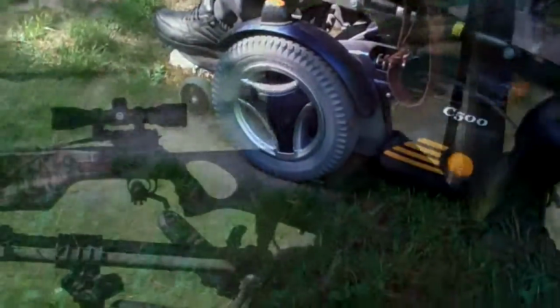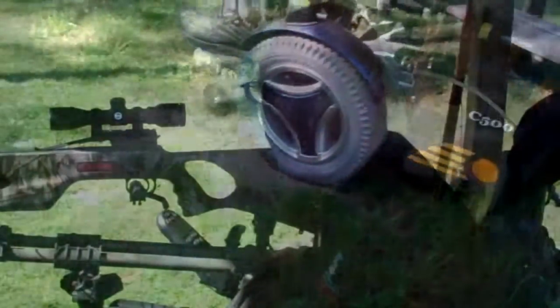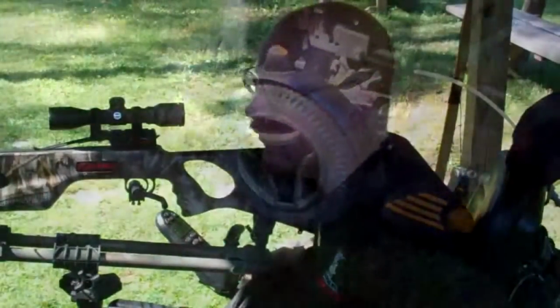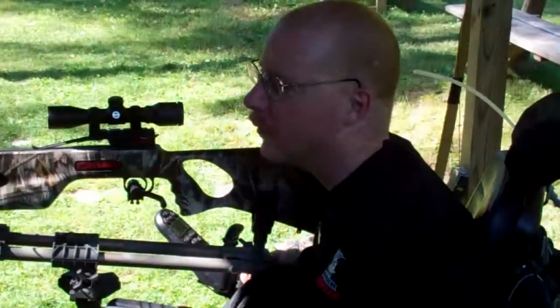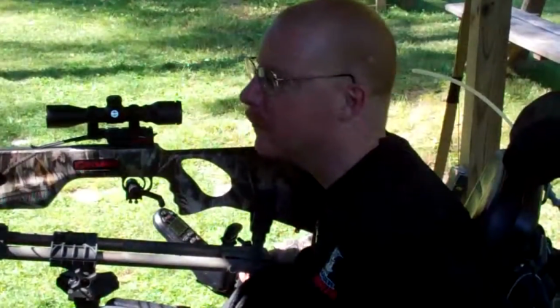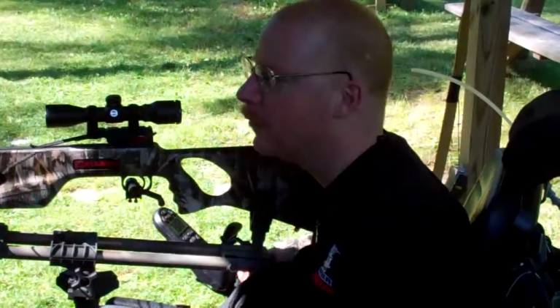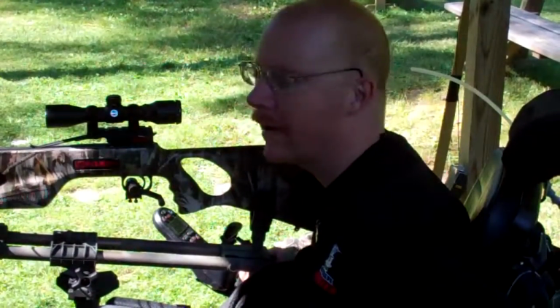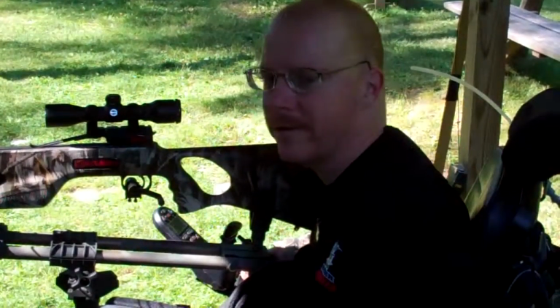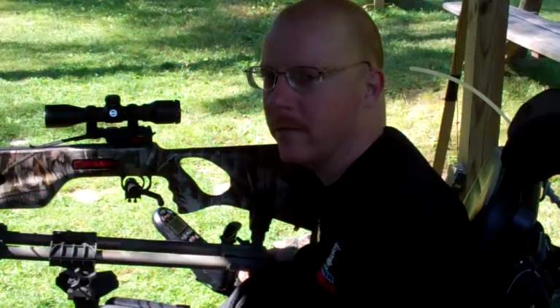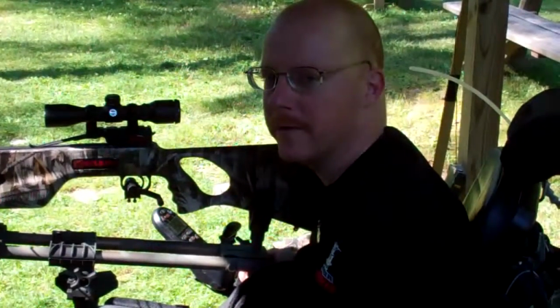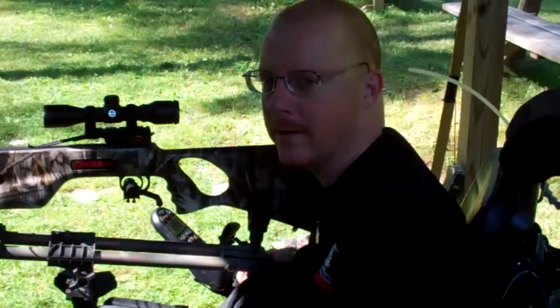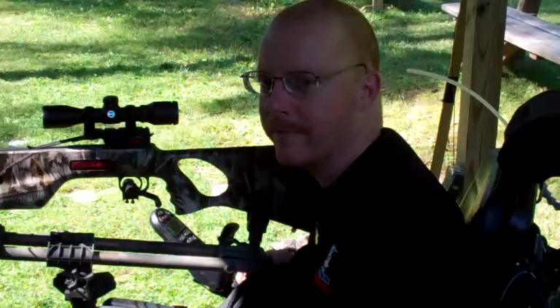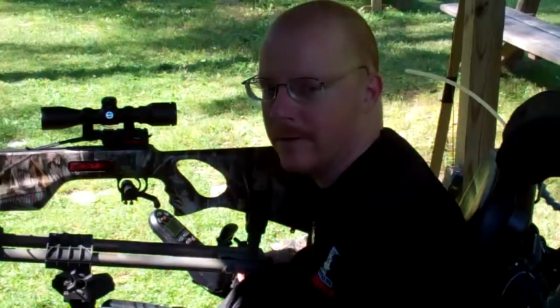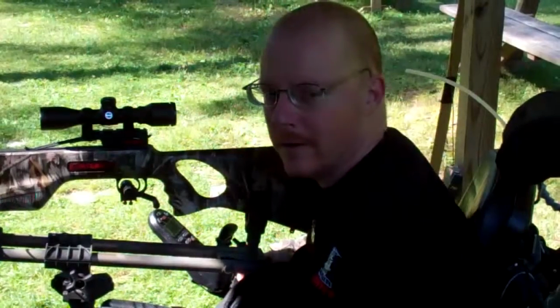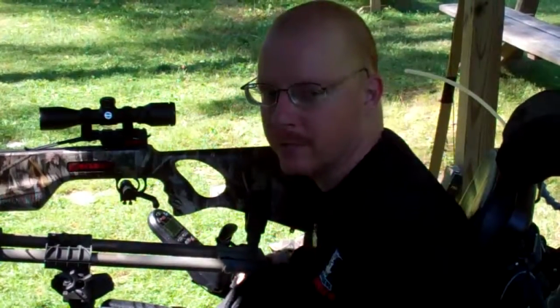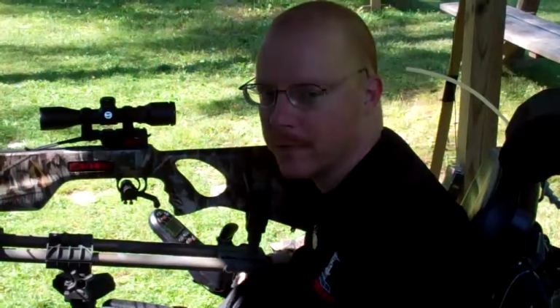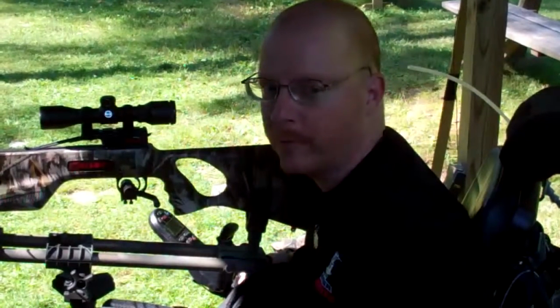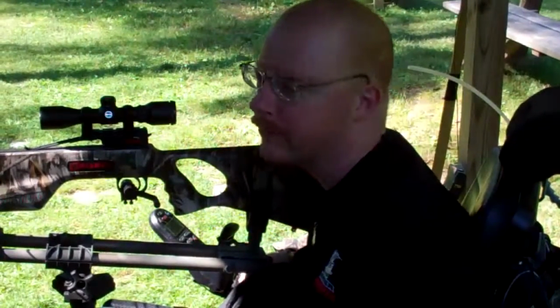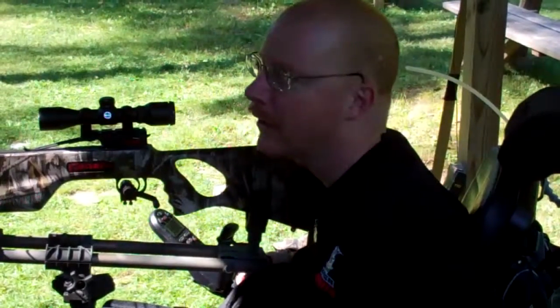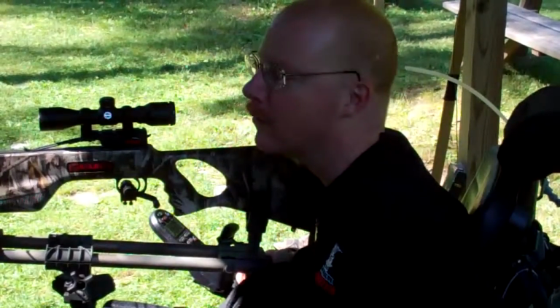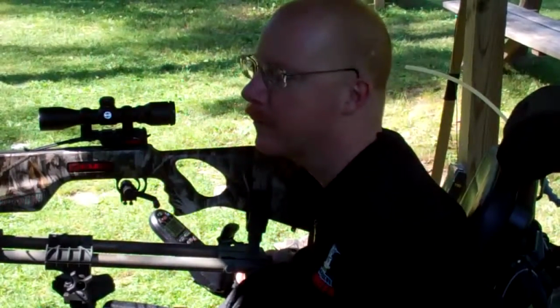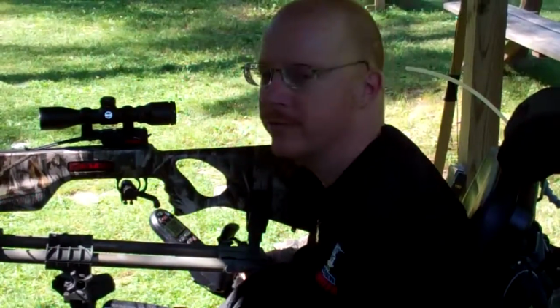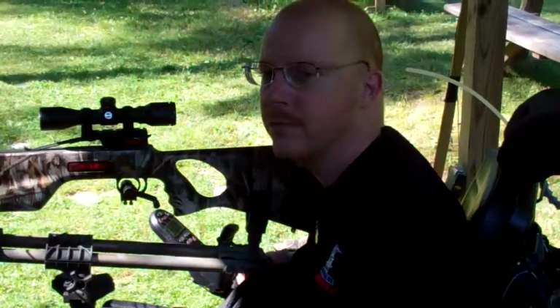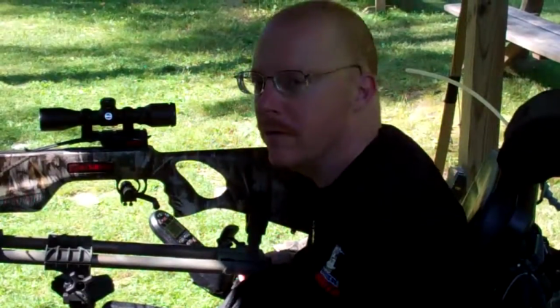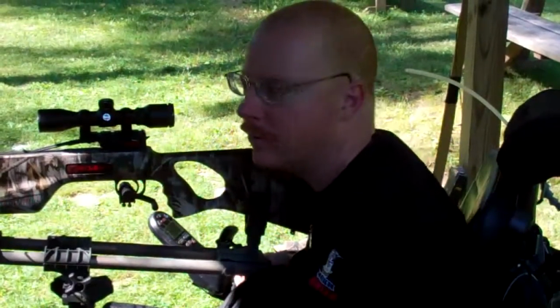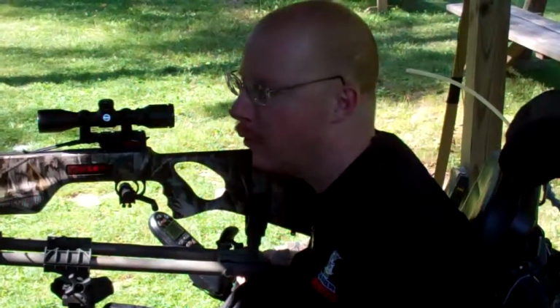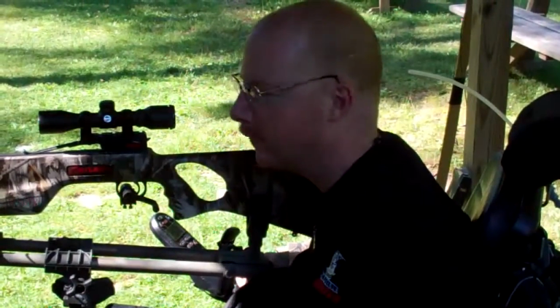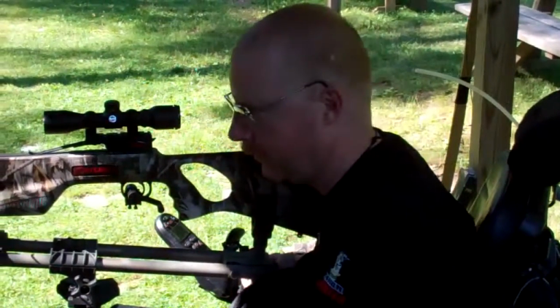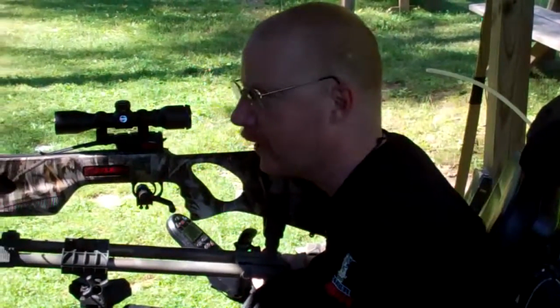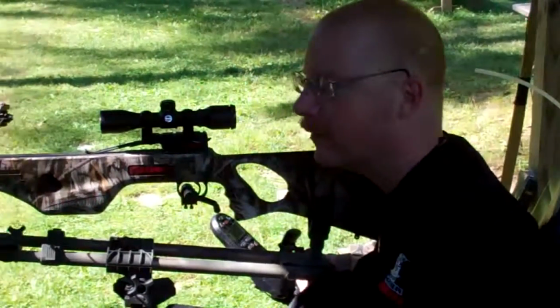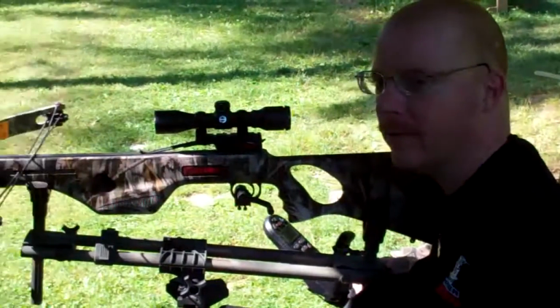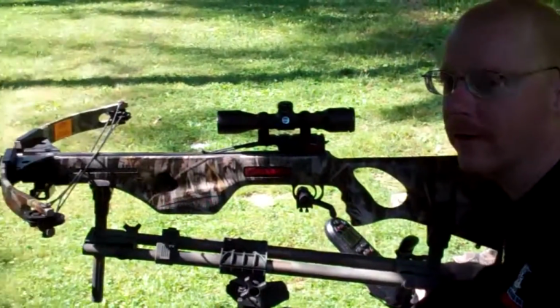It looks like we're in the bull's eye, just a little bit to the left. I'm sure I pulled that shot a little bit. I'm going to shoot two more, but let's take a look at the target.